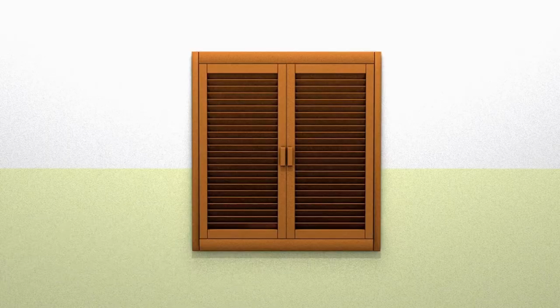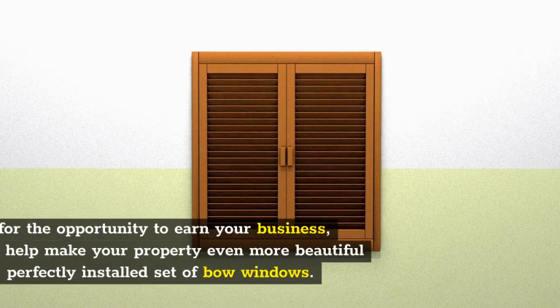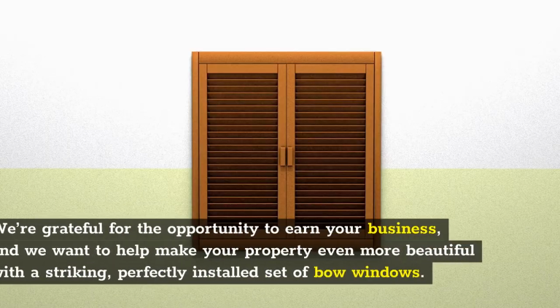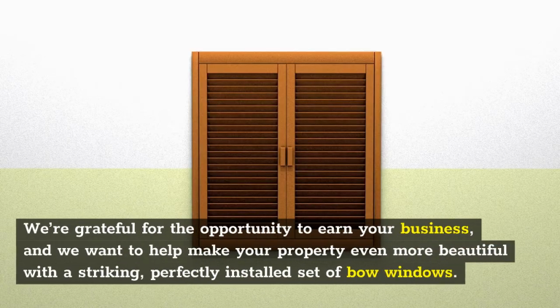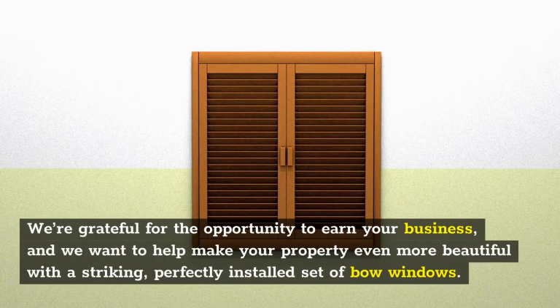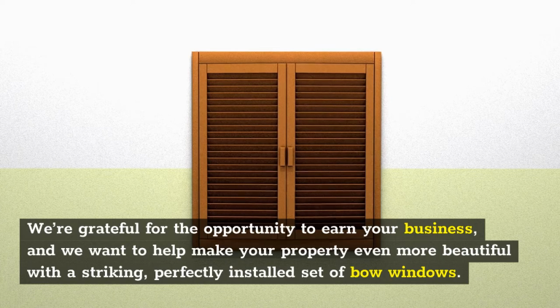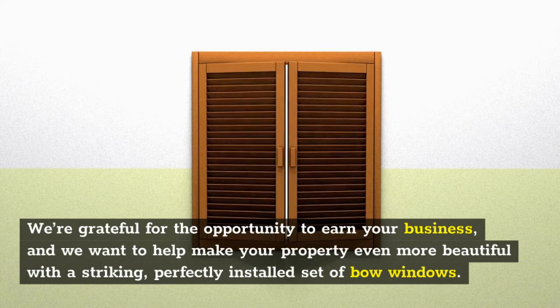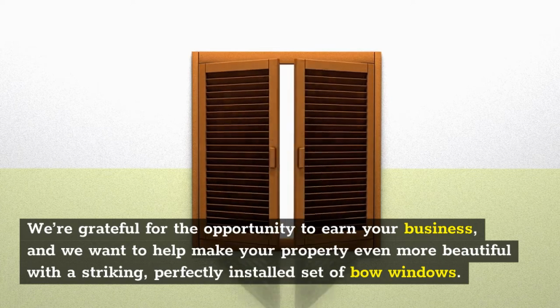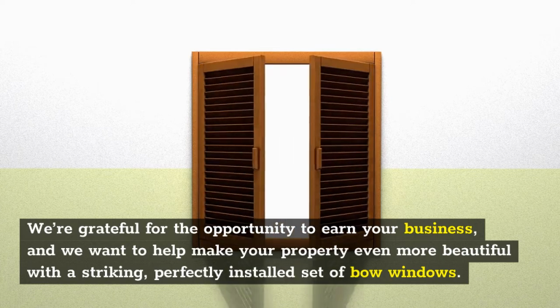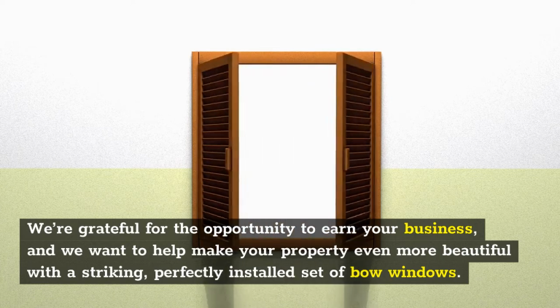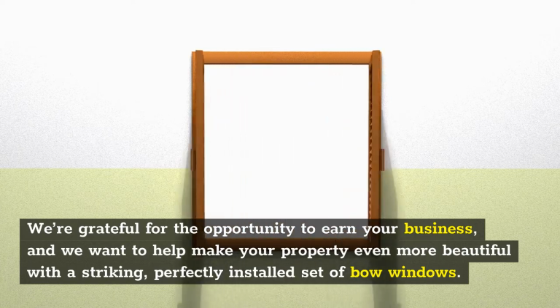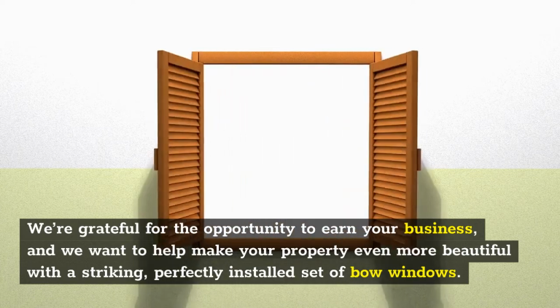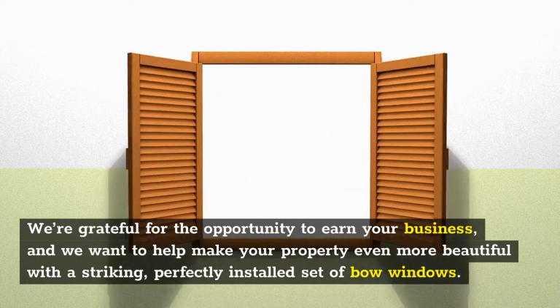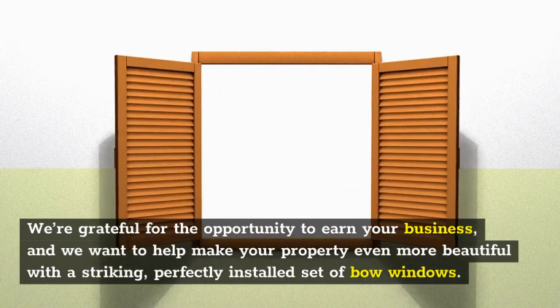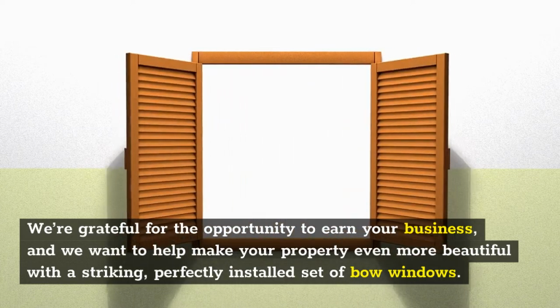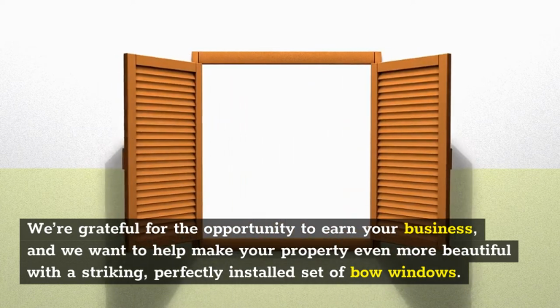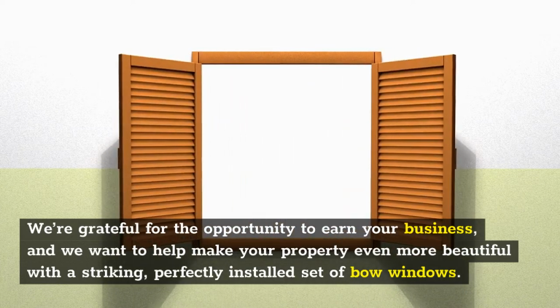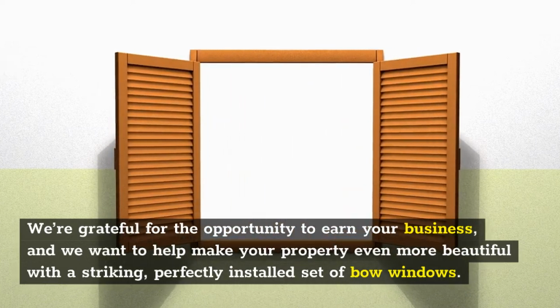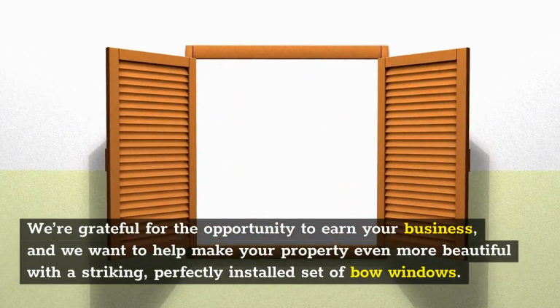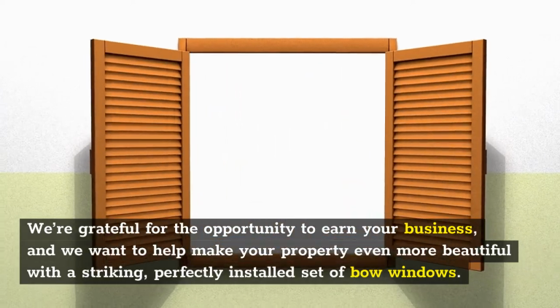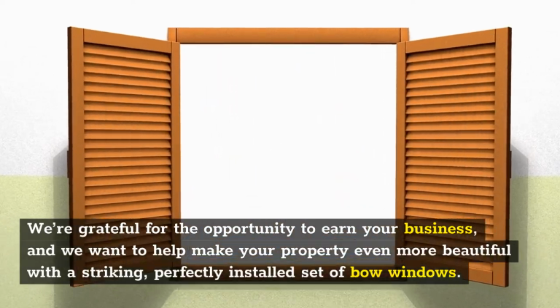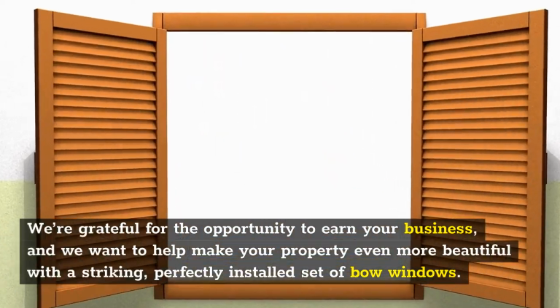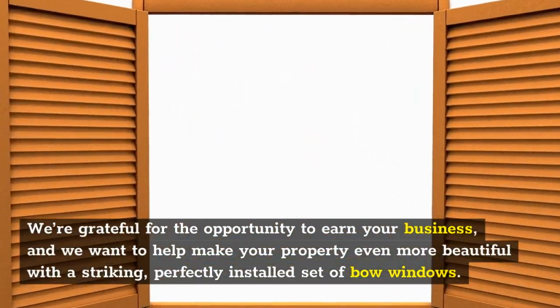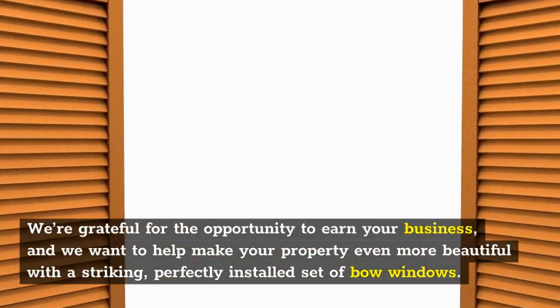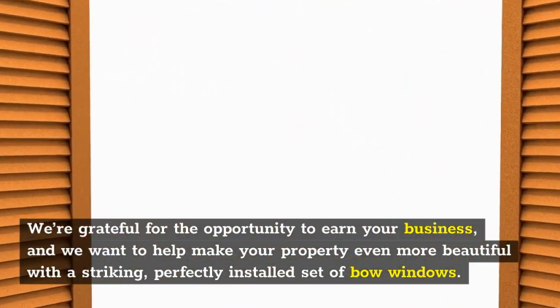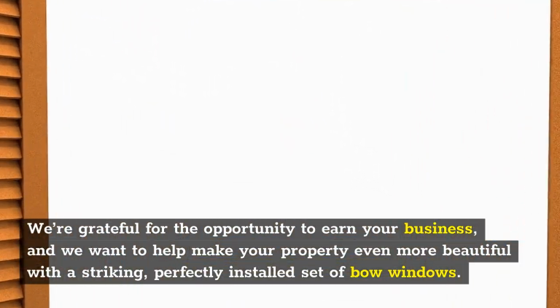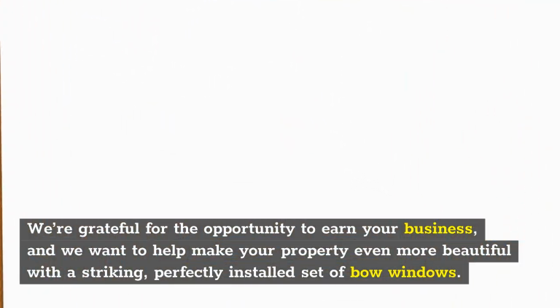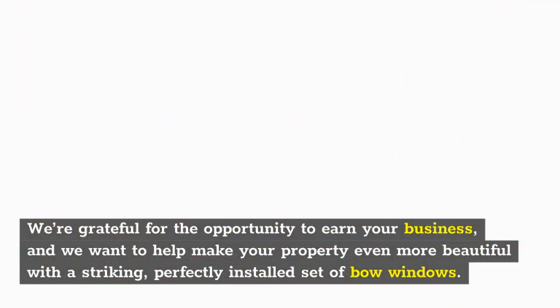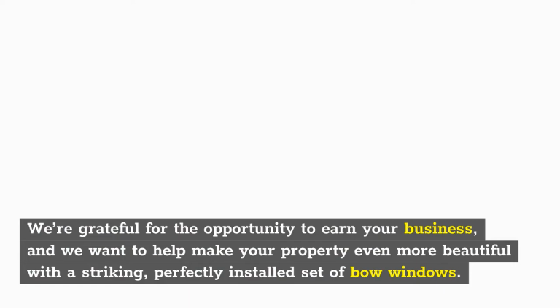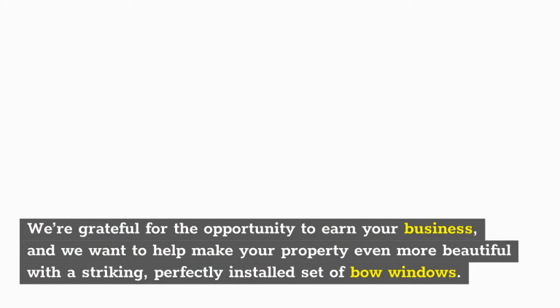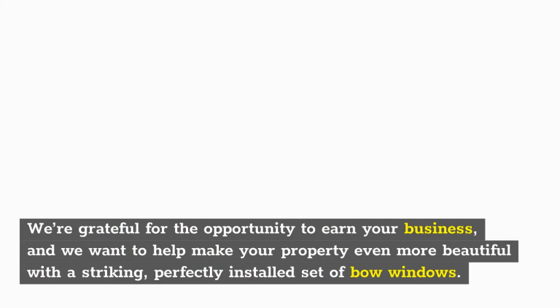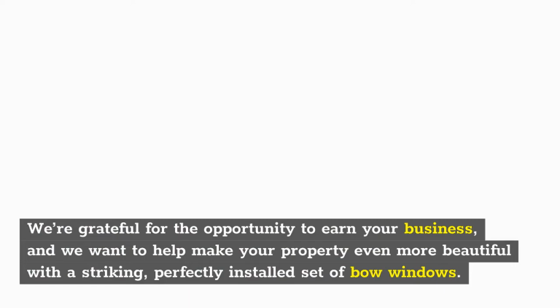We're grateful for the opportunity to earn your business, and we want to help make your property even more beautiful with a striking, perfectly installed set of bow windows.